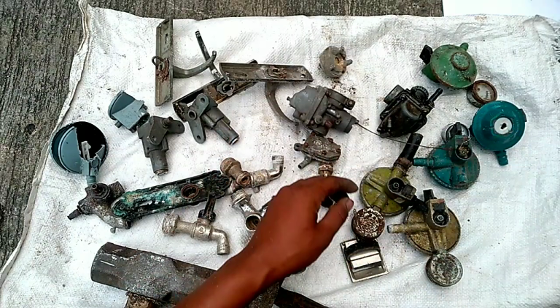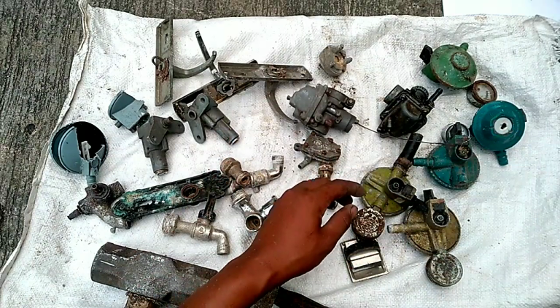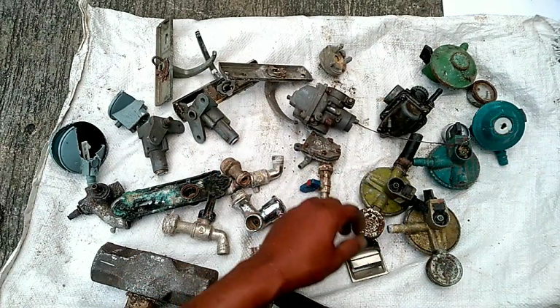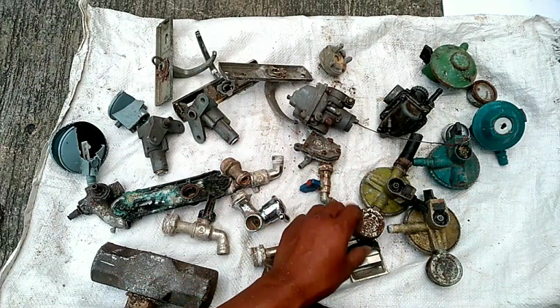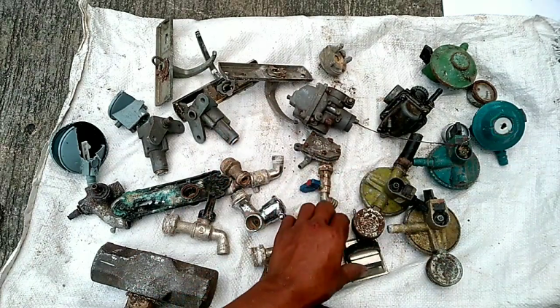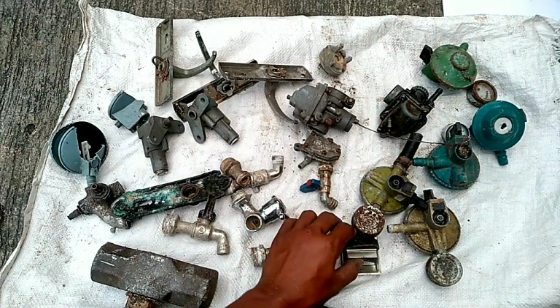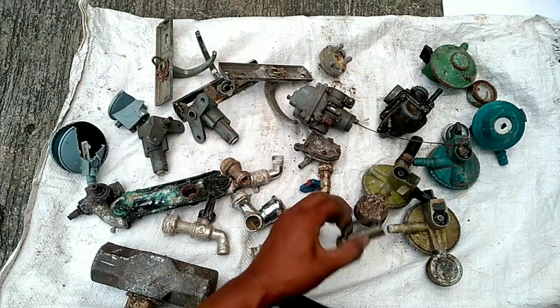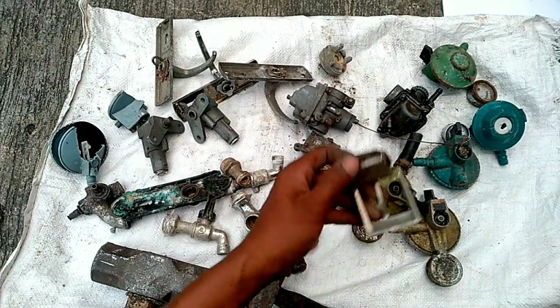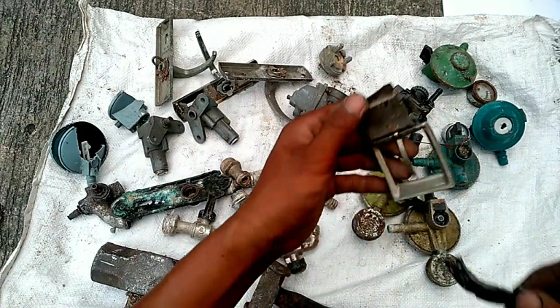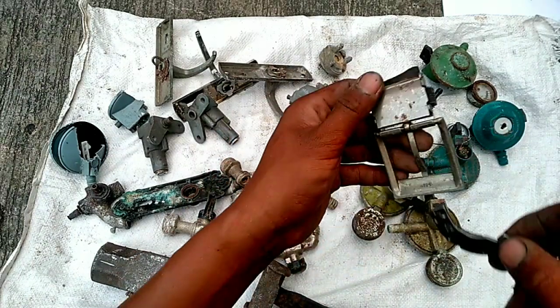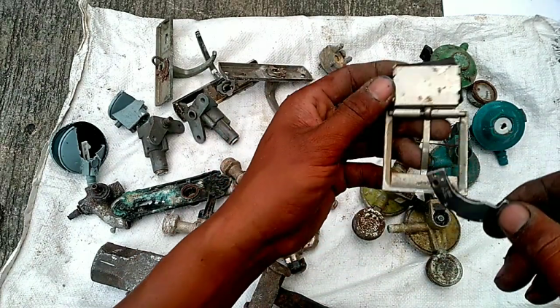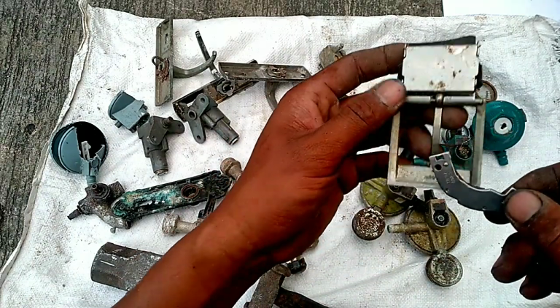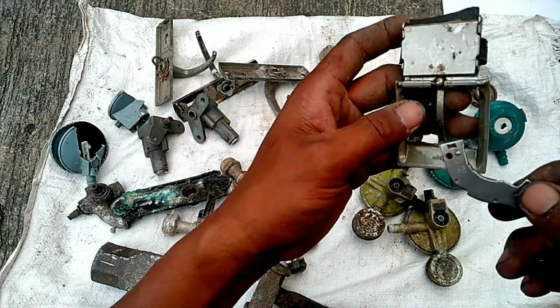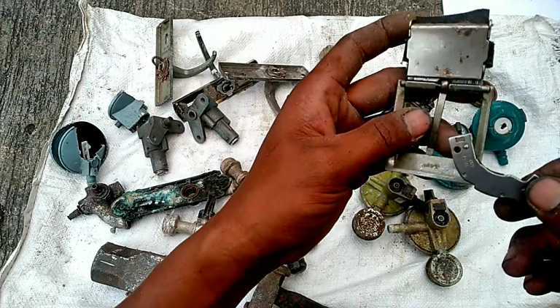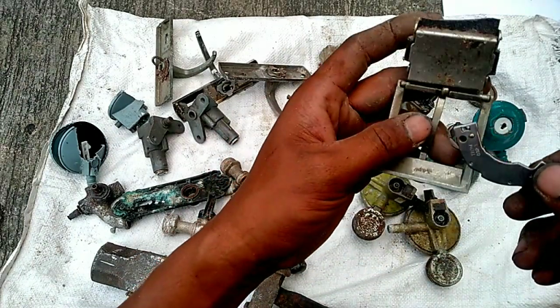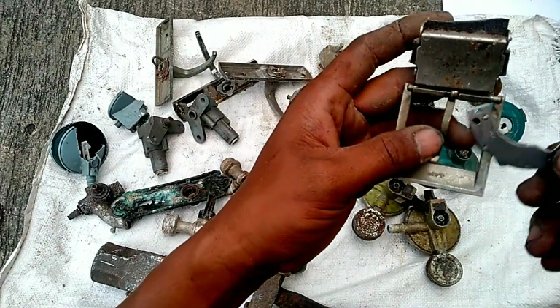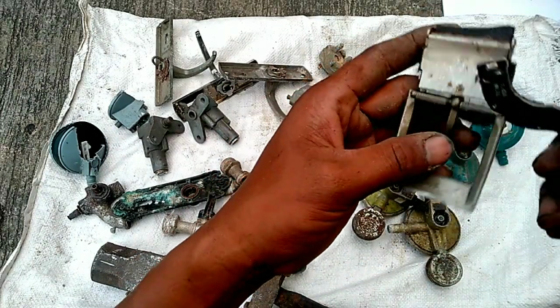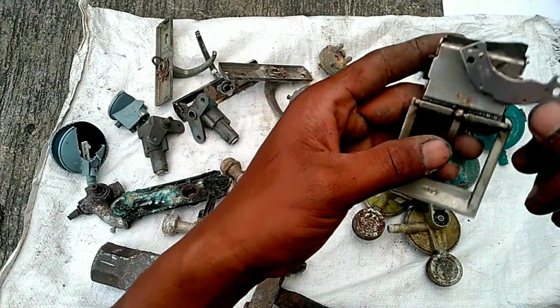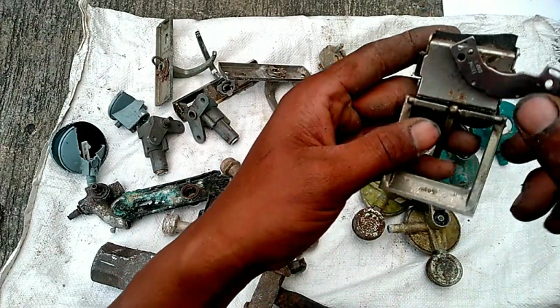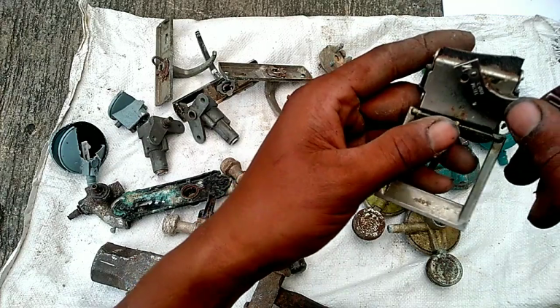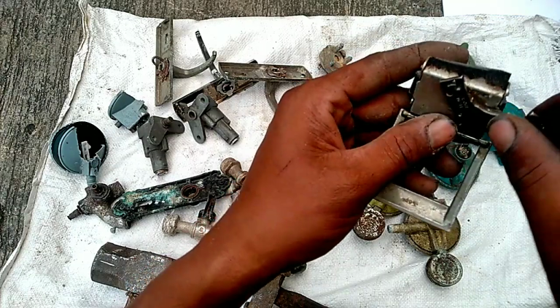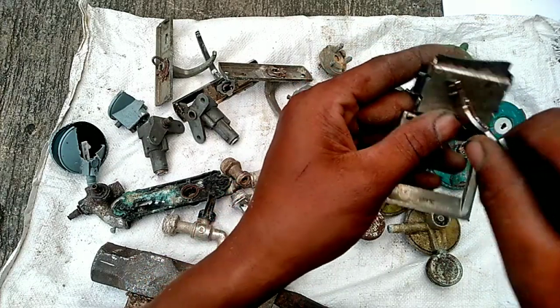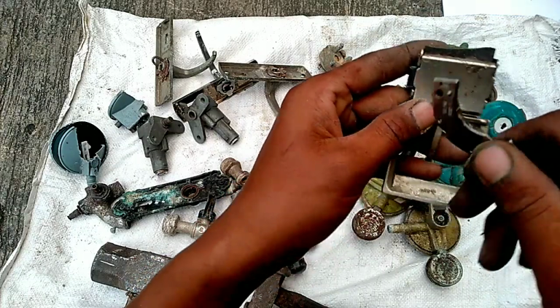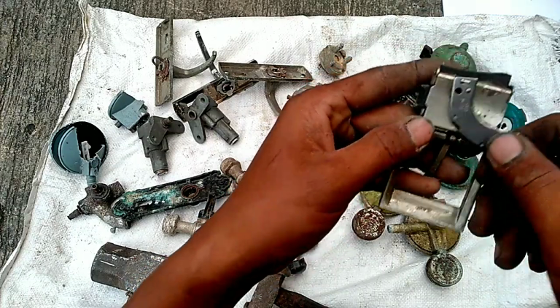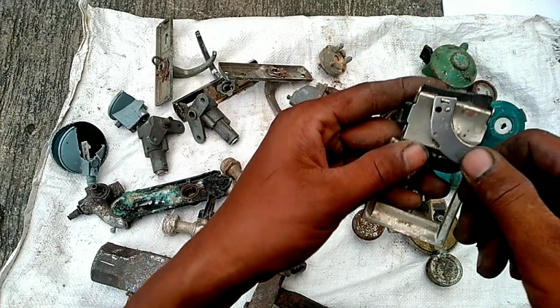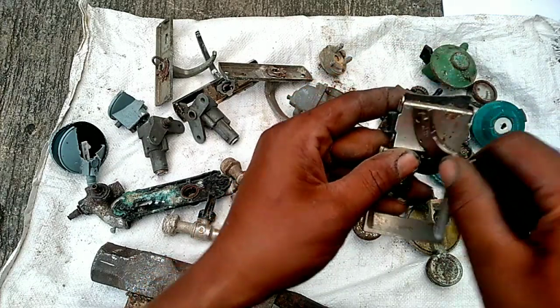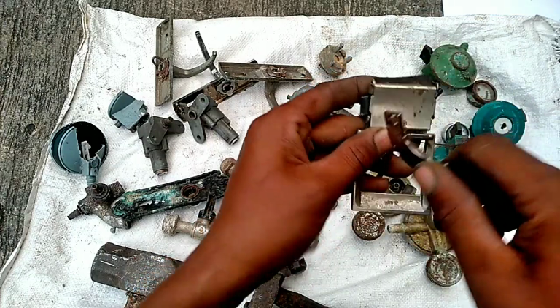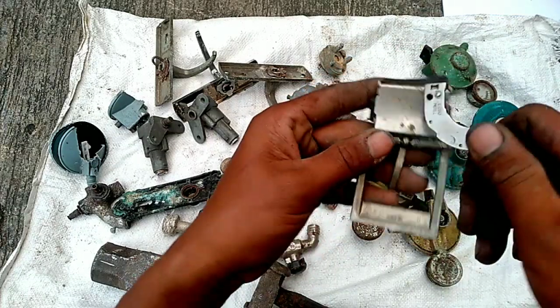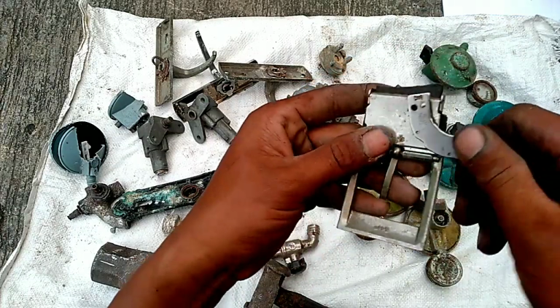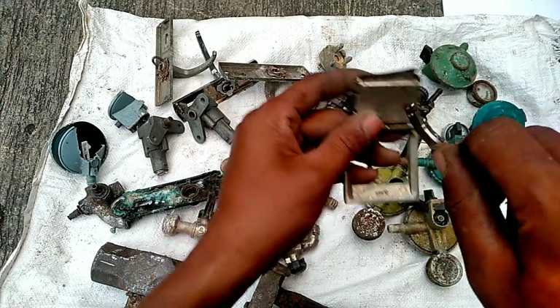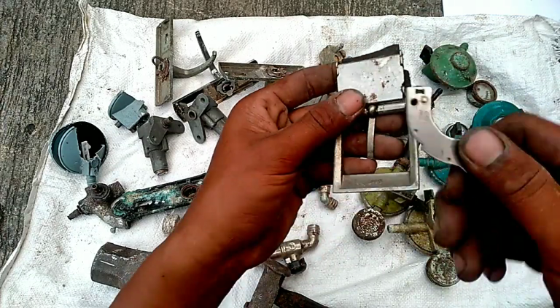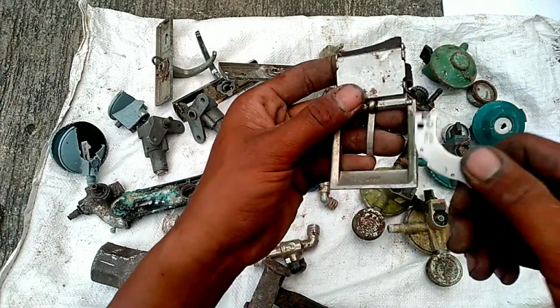Ini hanya menunjukkan saja ya. Nanti proses pembersihannya silahkan teman-teman praktekkan sendiri.